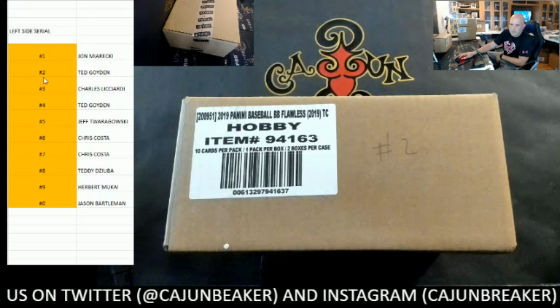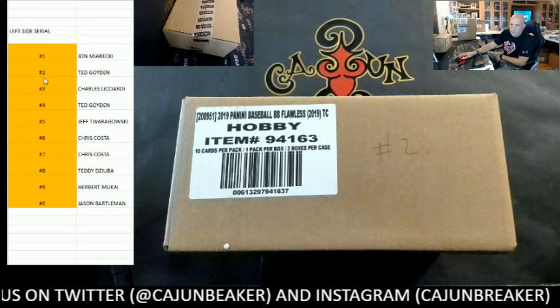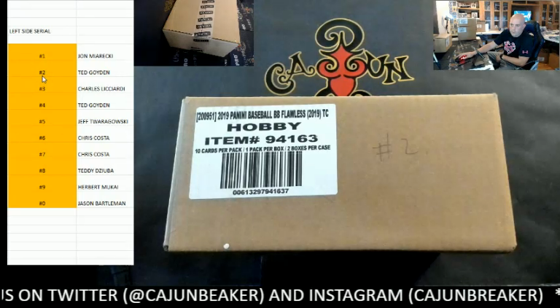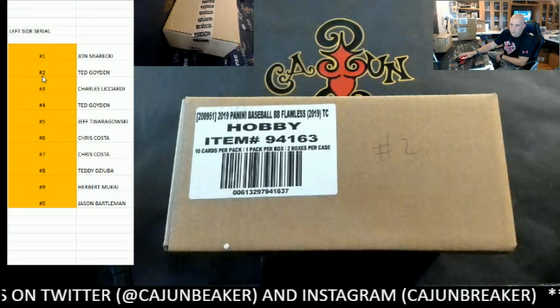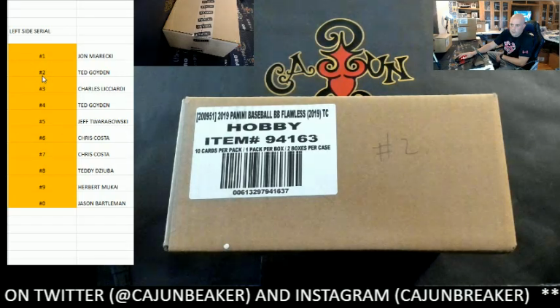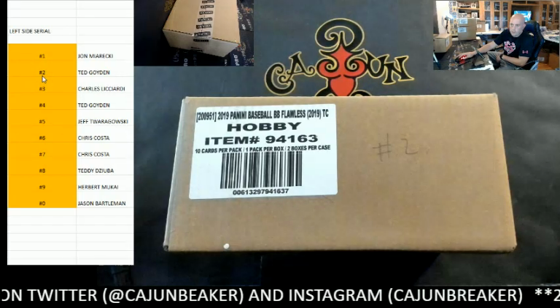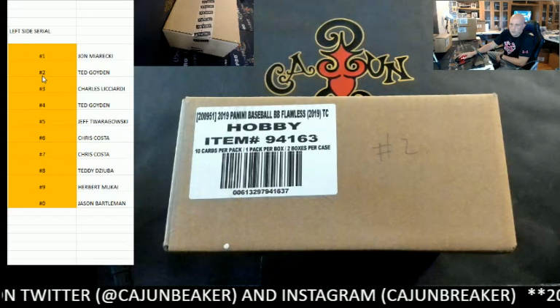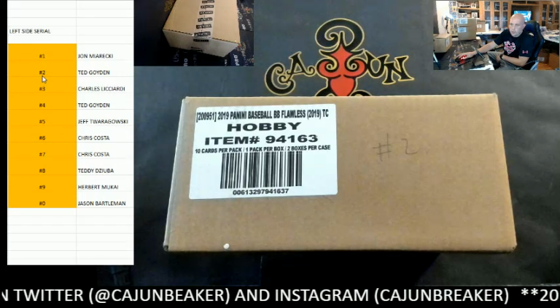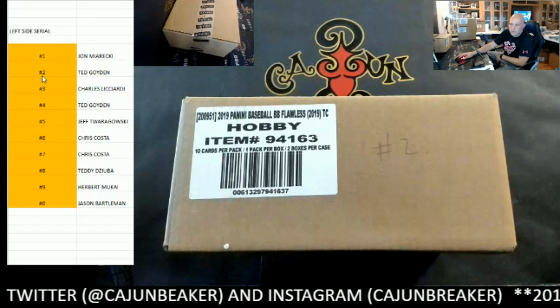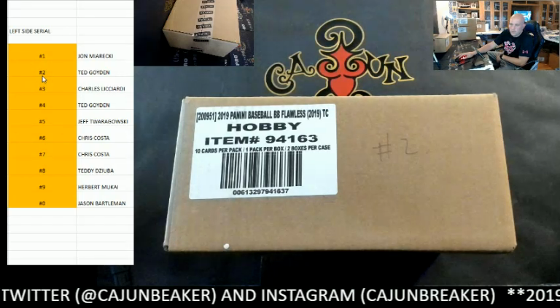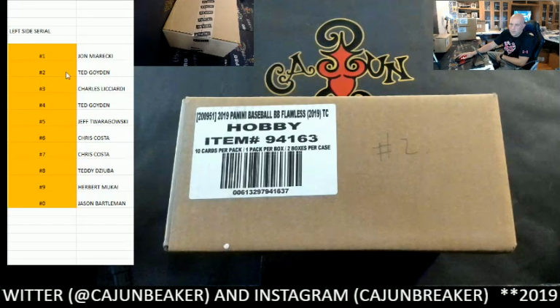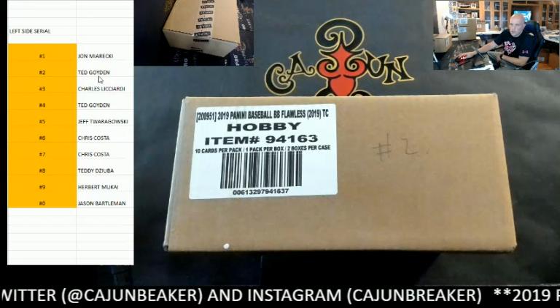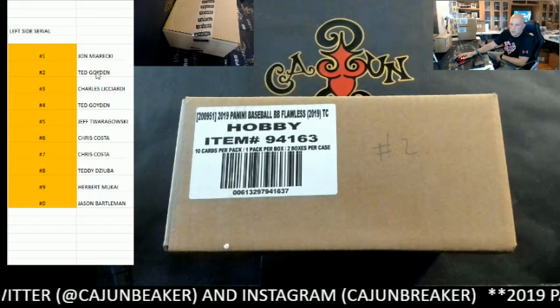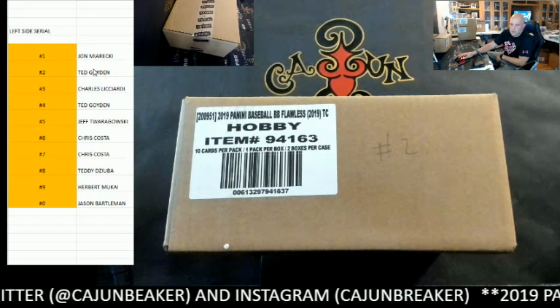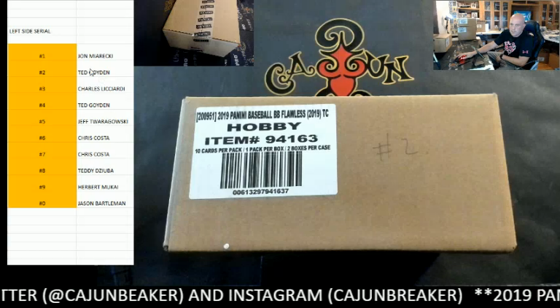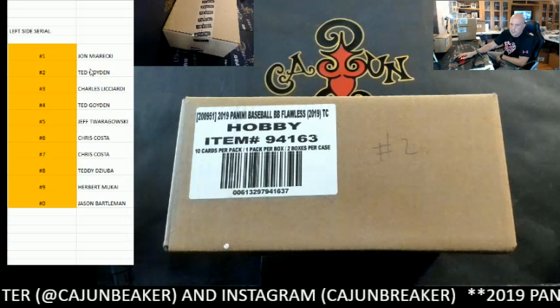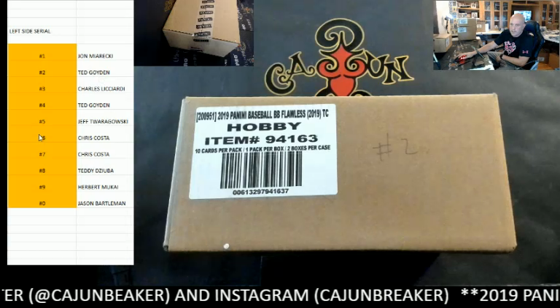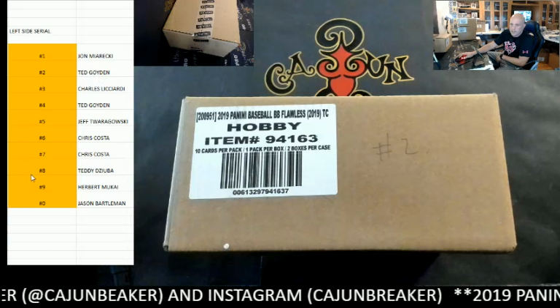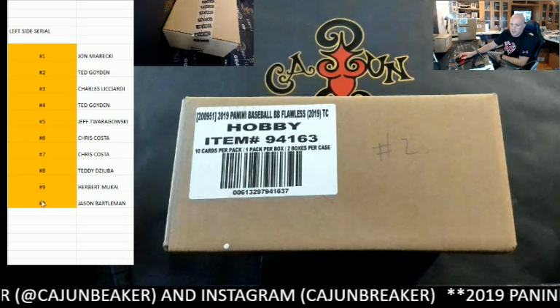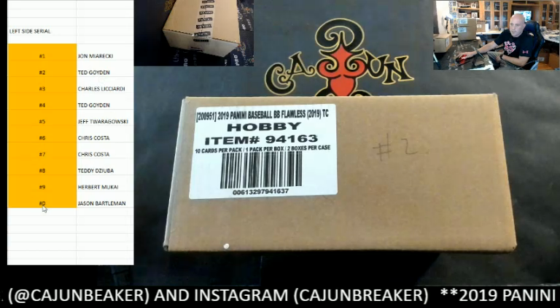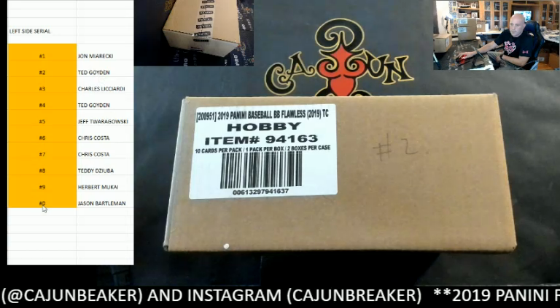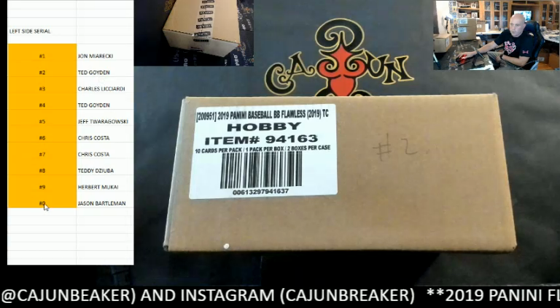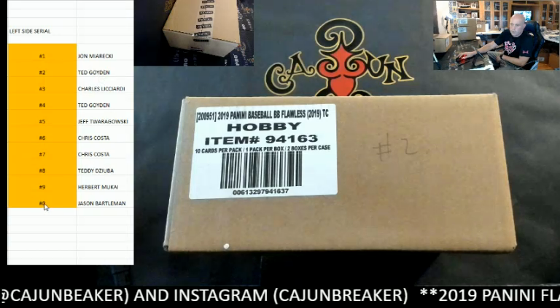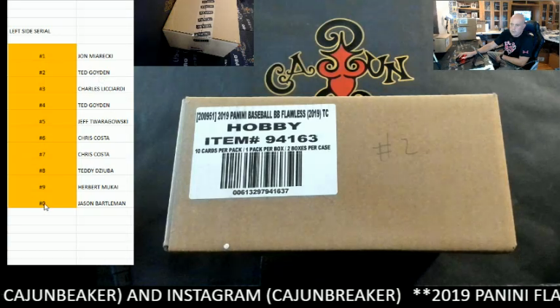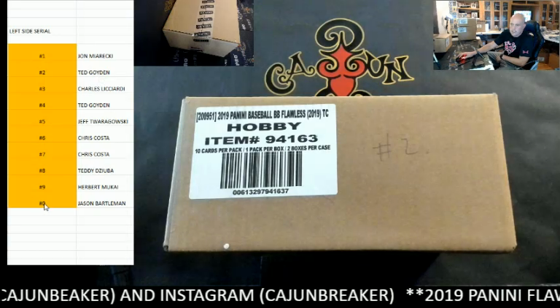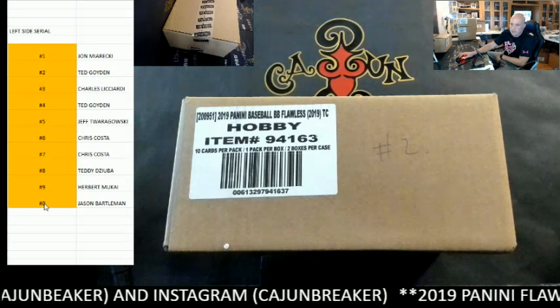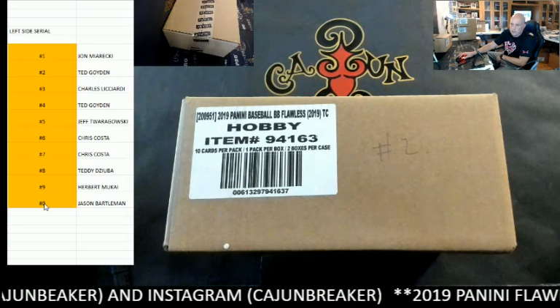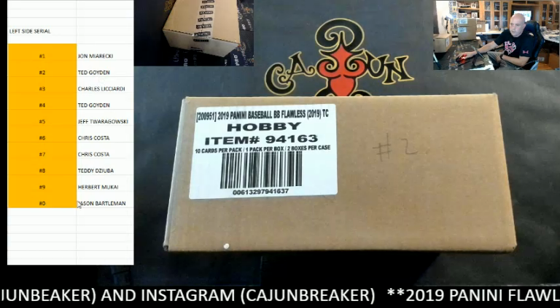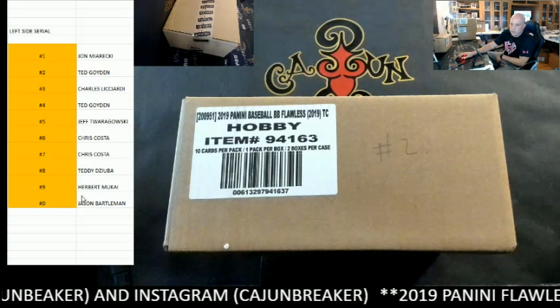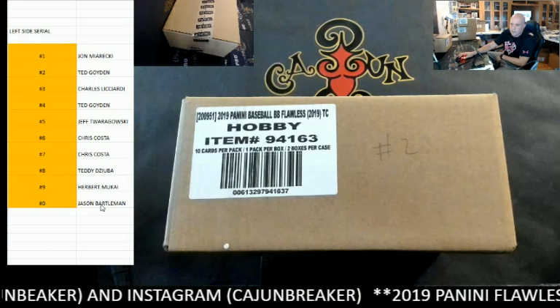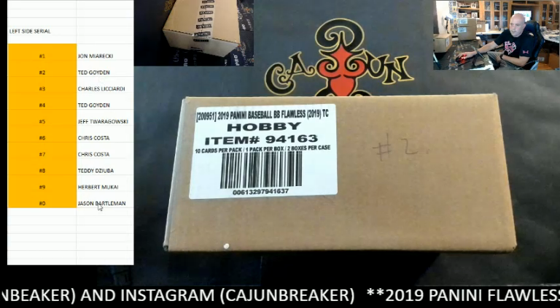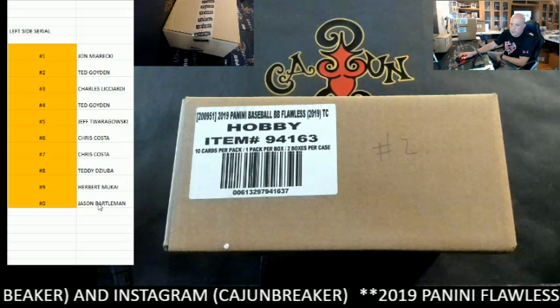For instance, if you pull a 2, 12, or 22, it goes to Ted. If you pull 10 or 20, it goes to Jason.